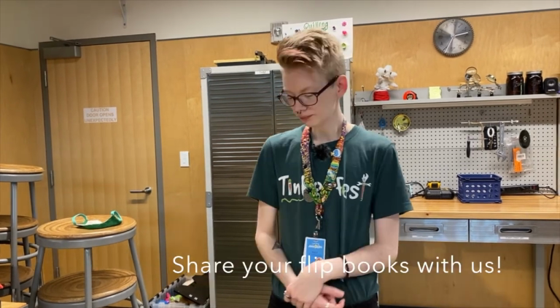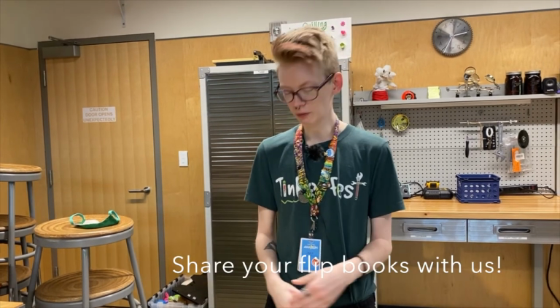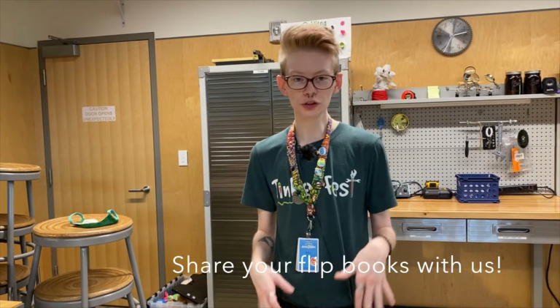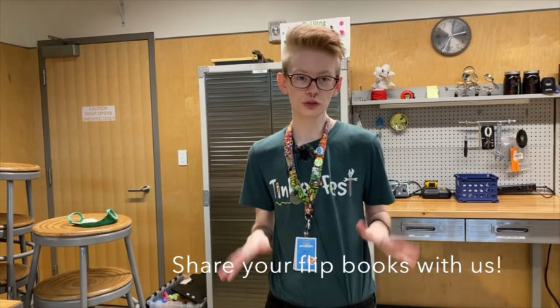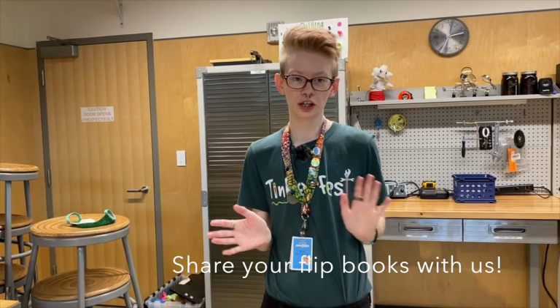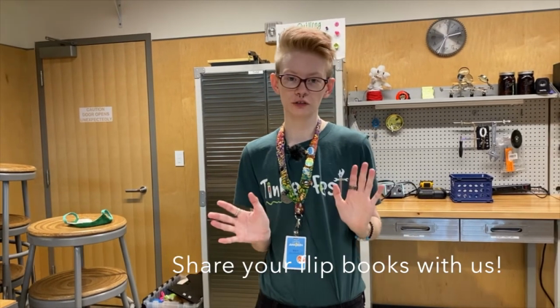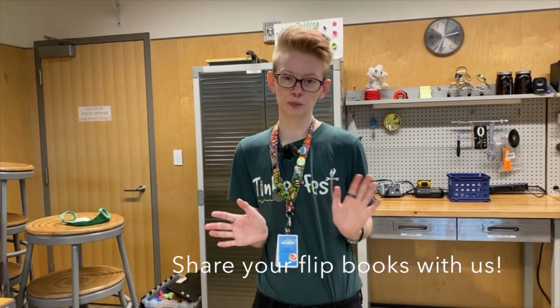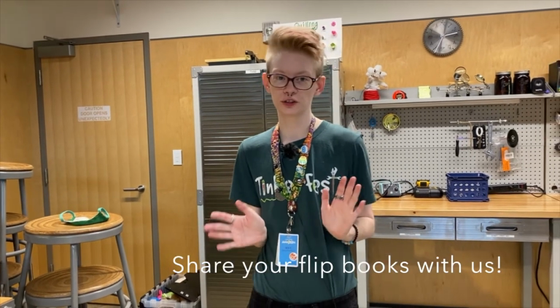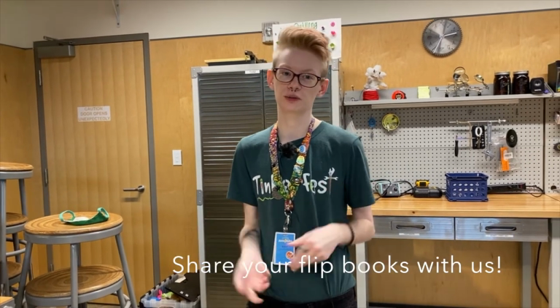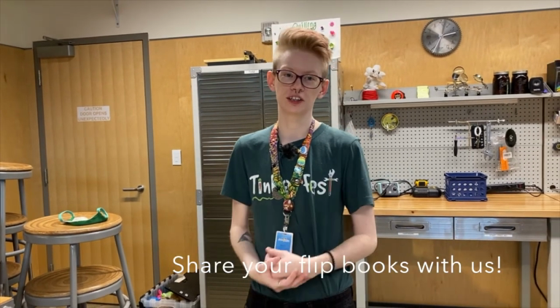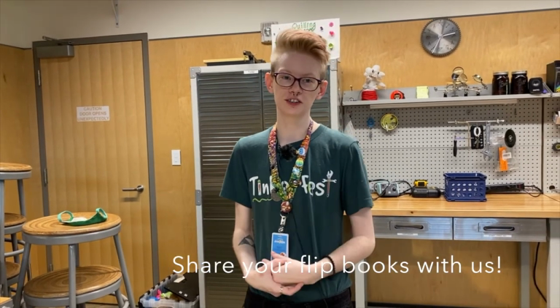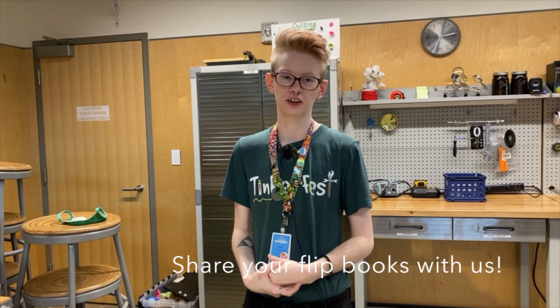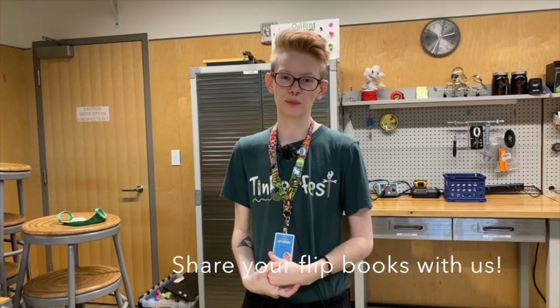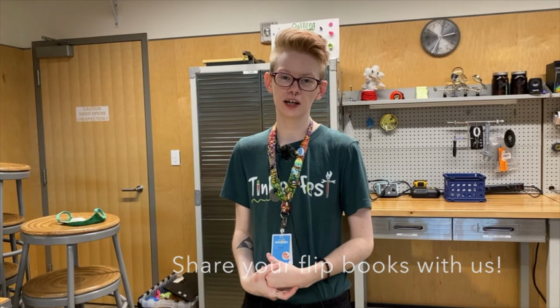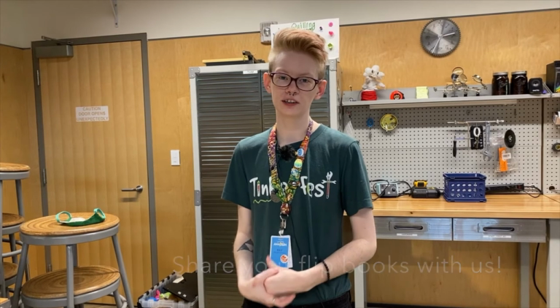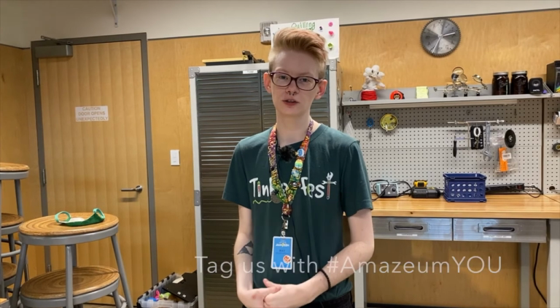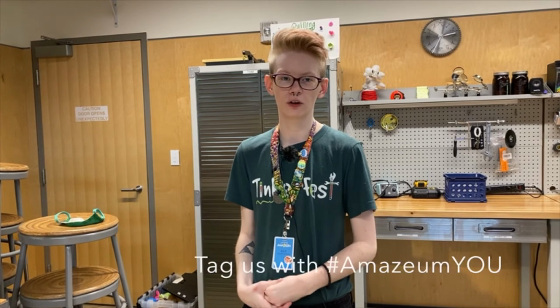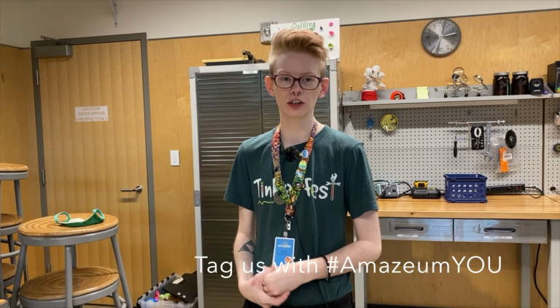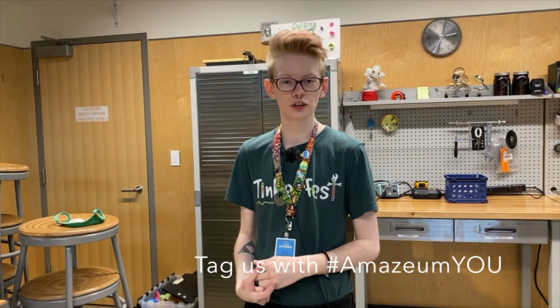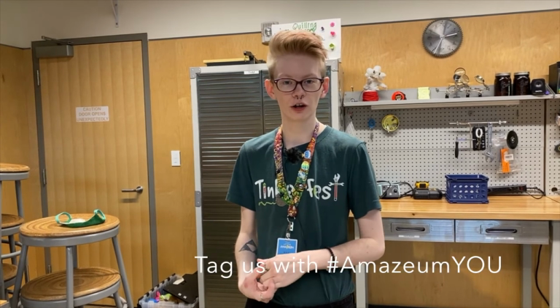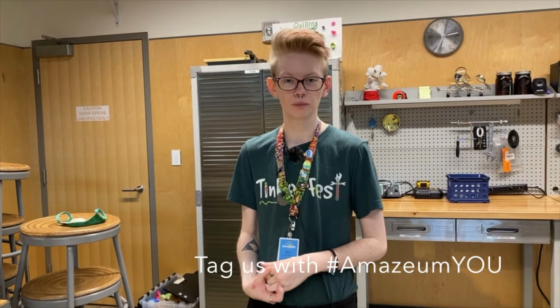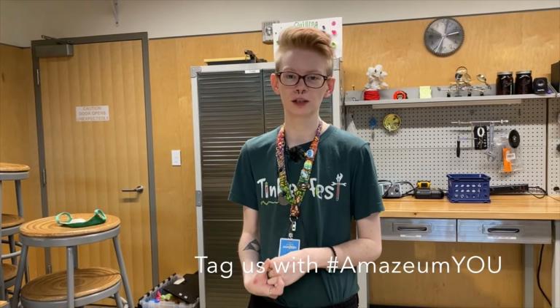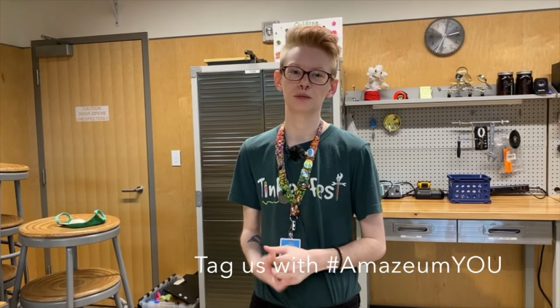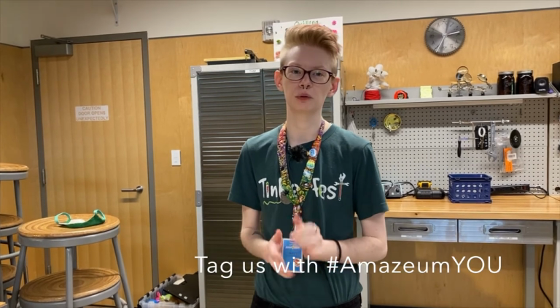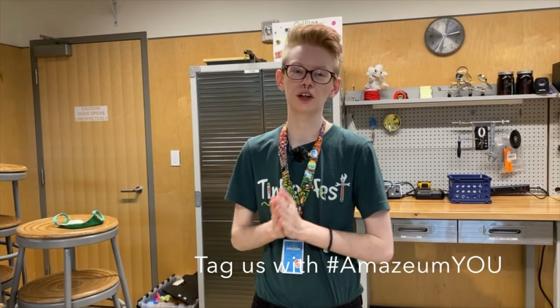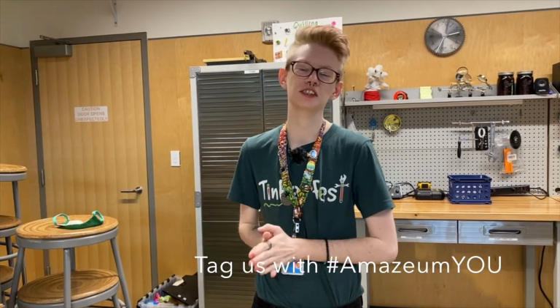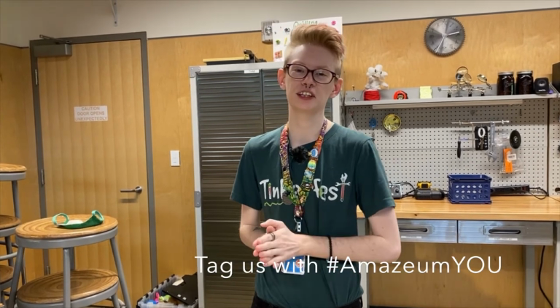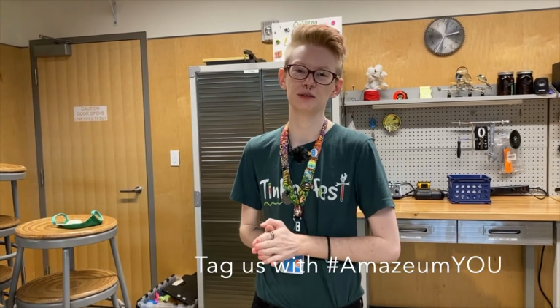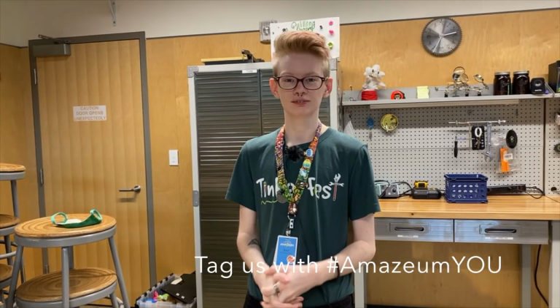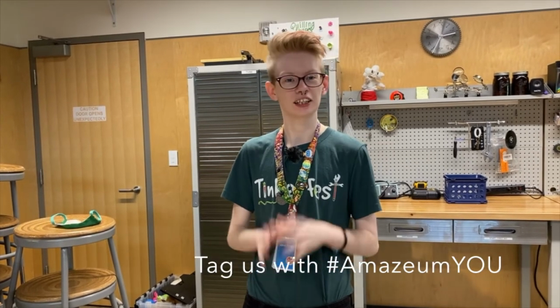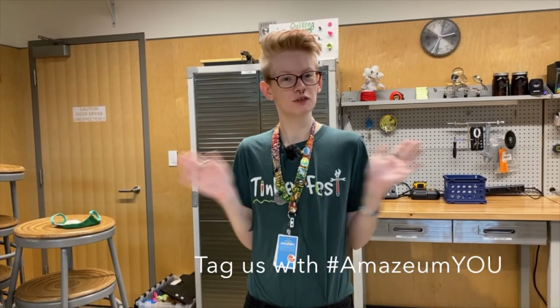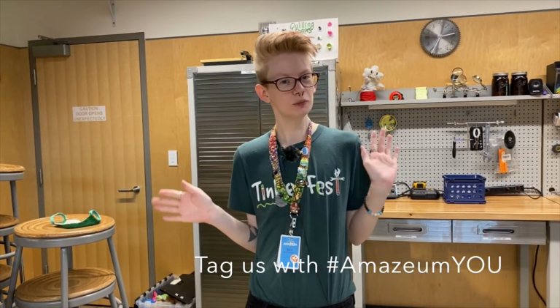Make sure you share your flipbooks with us on our page or on Instagram — we would love to see them. That's it for me.